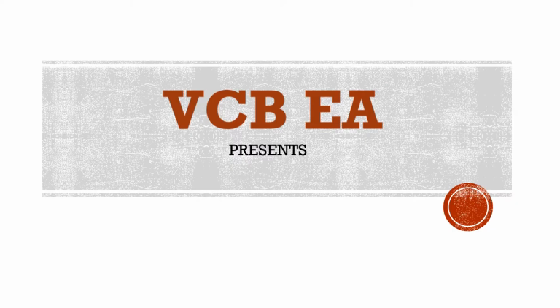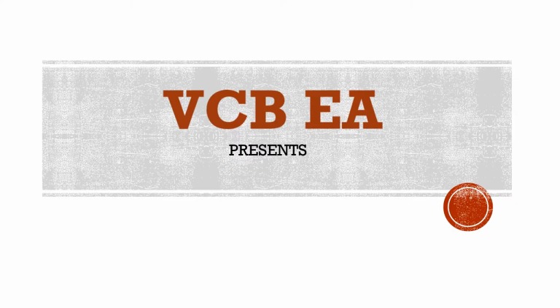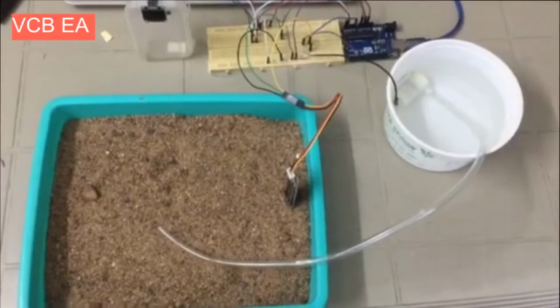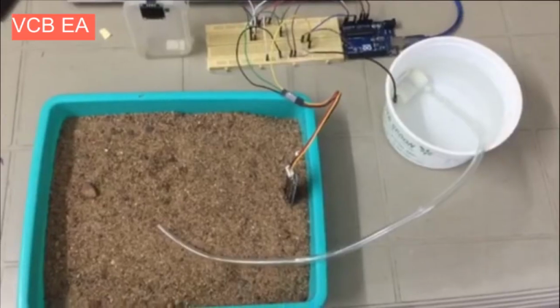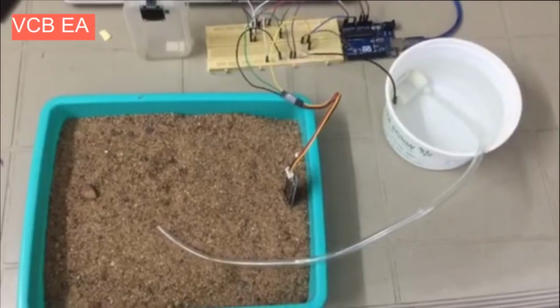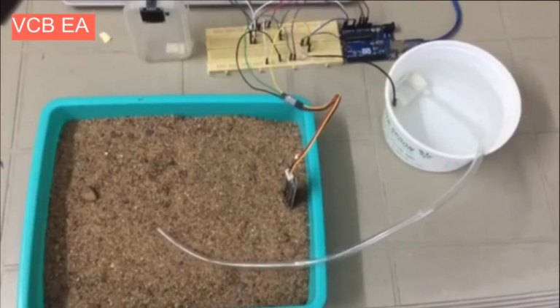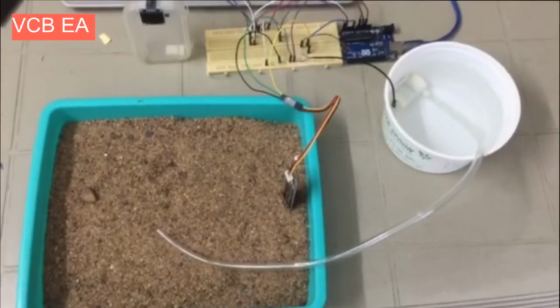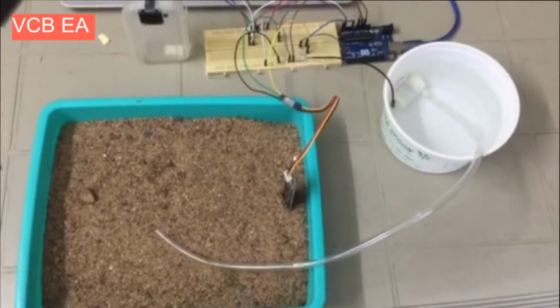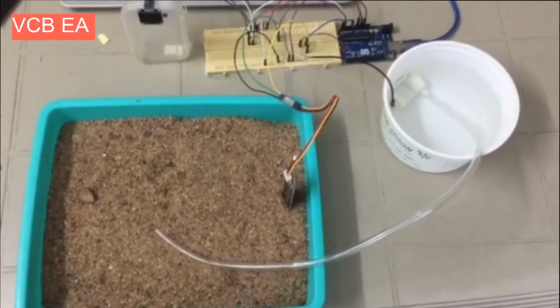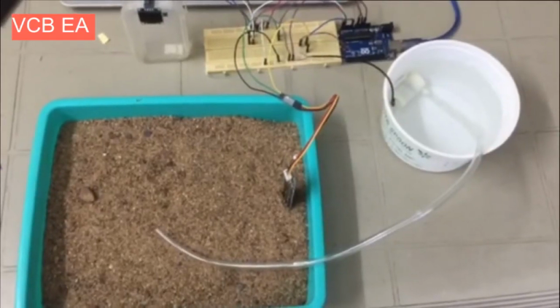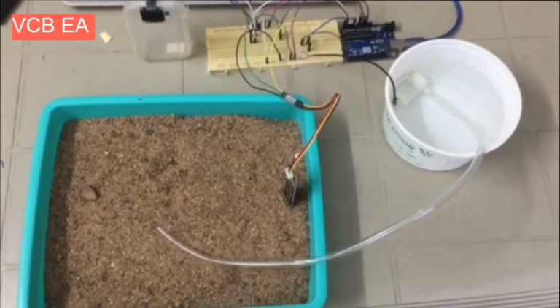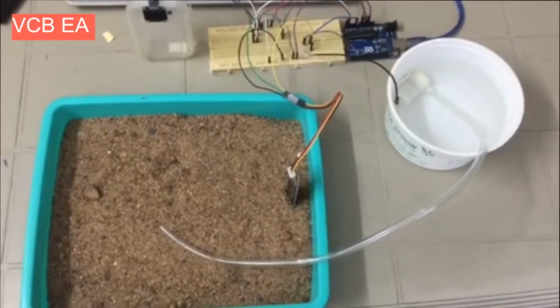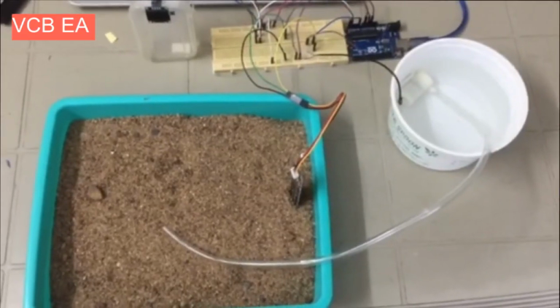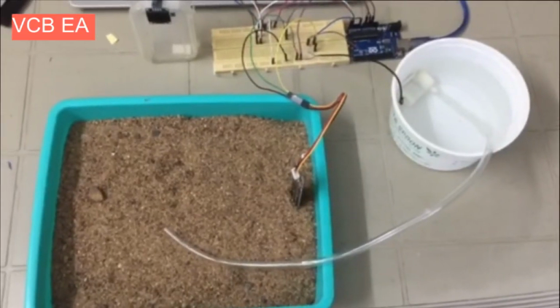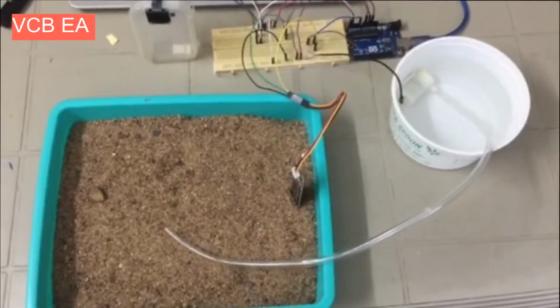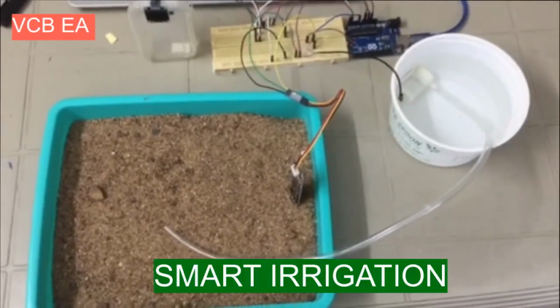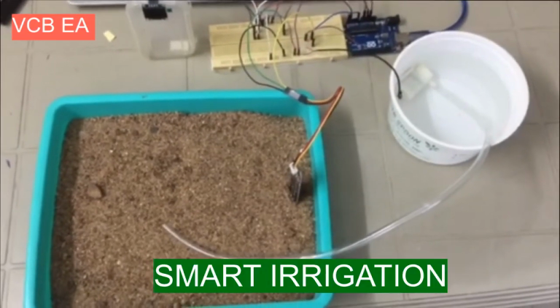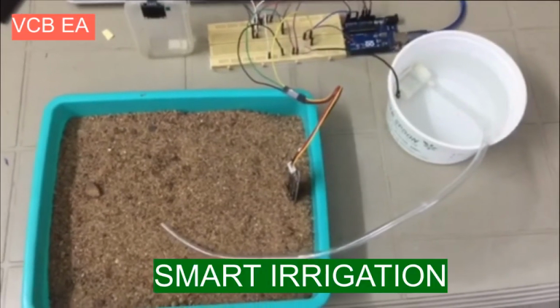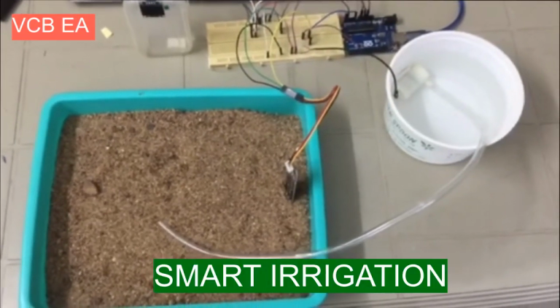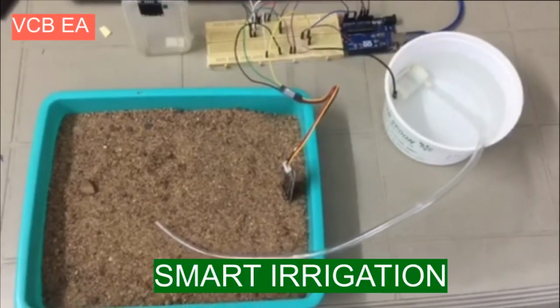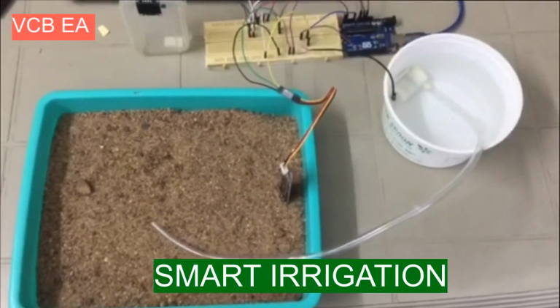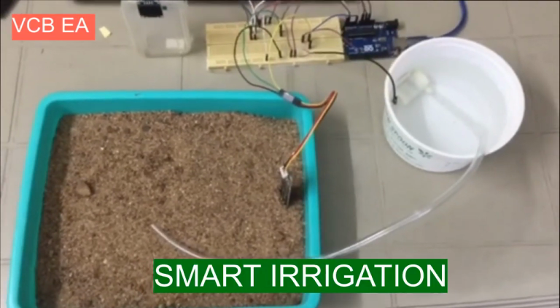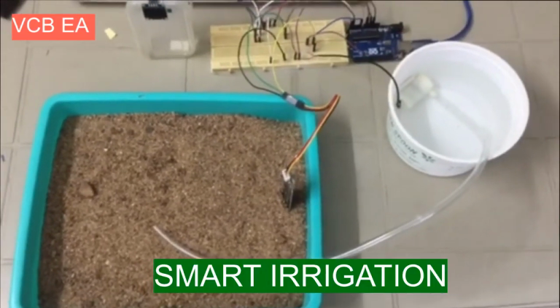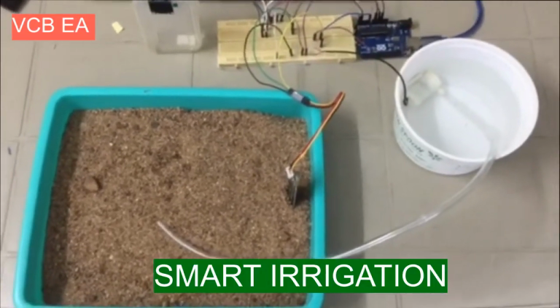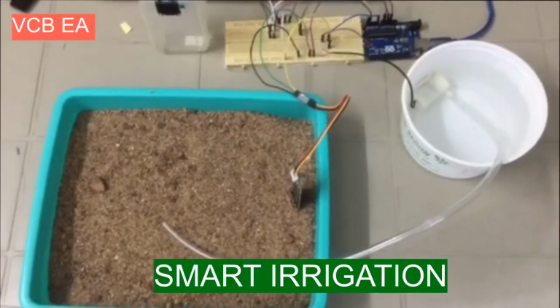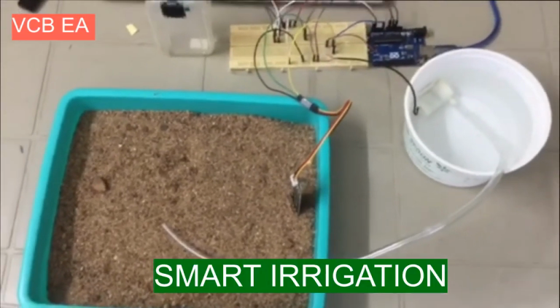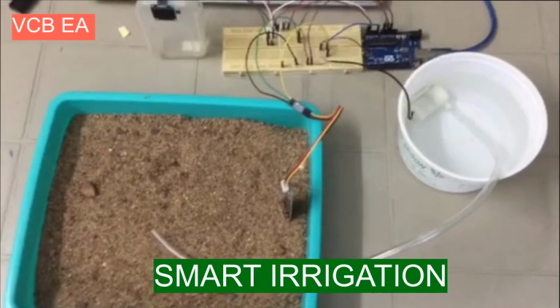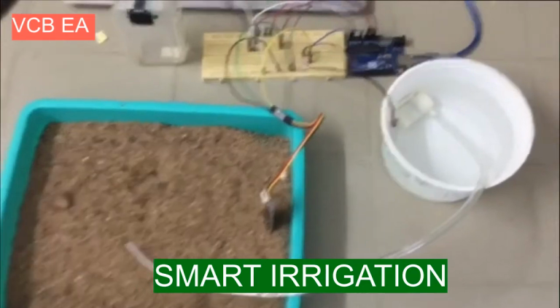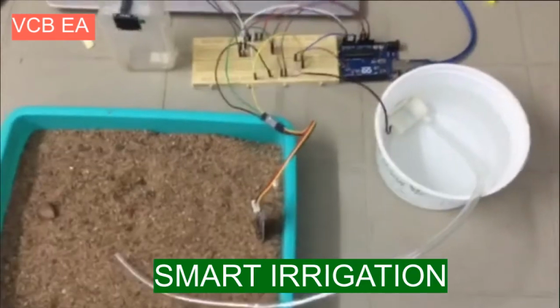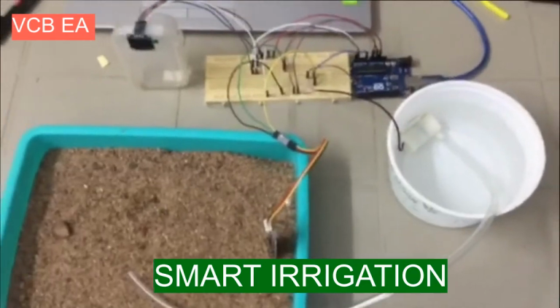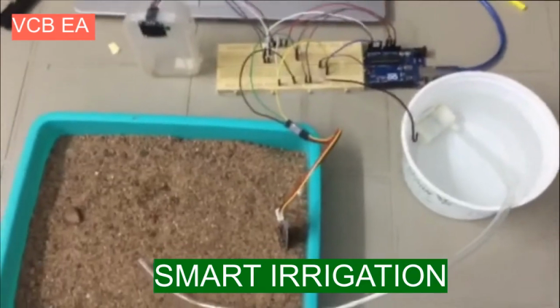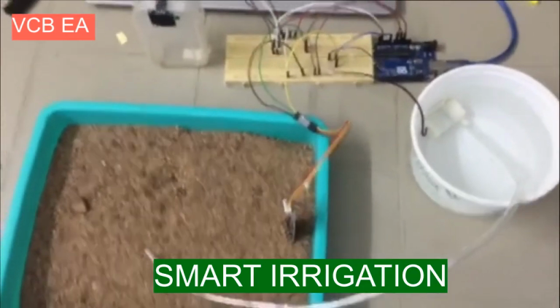Hello friends, in this video we are going to show you smart irrigation, which is a part of smart agriculture.